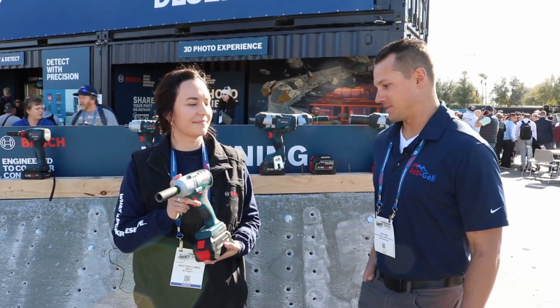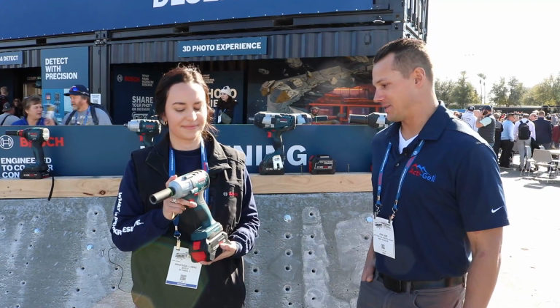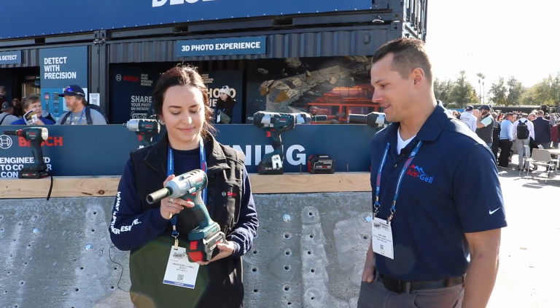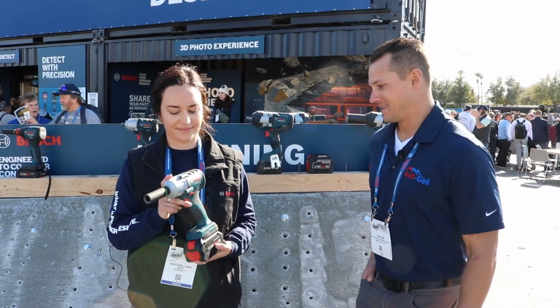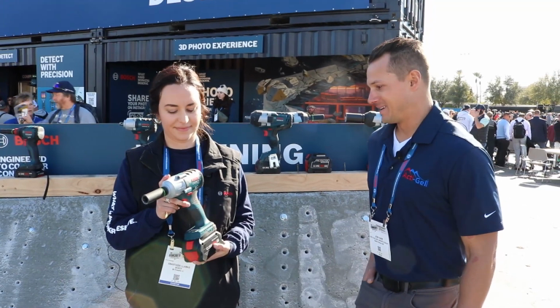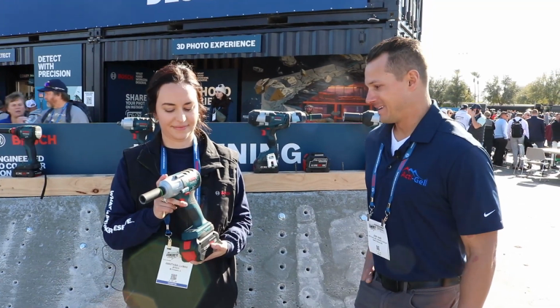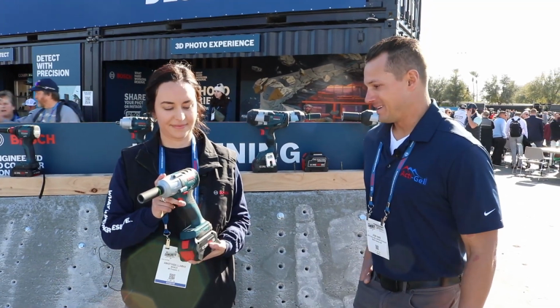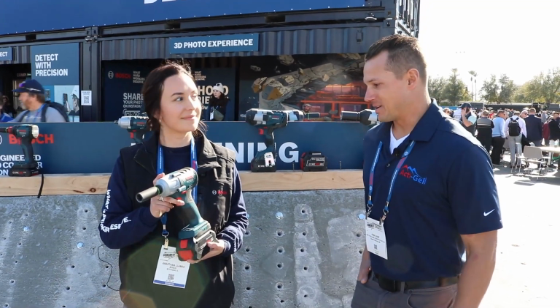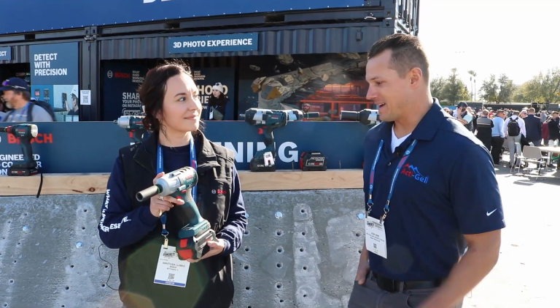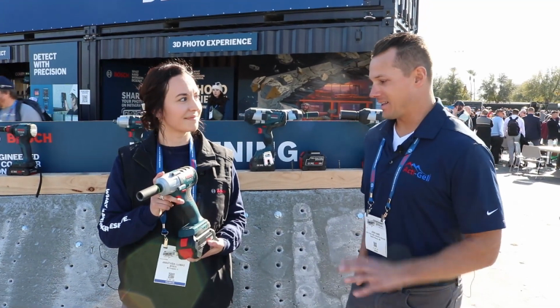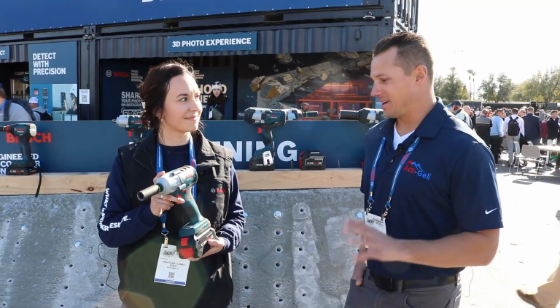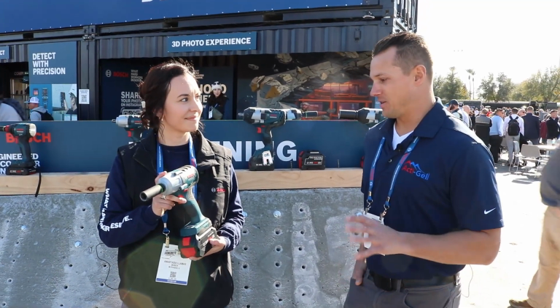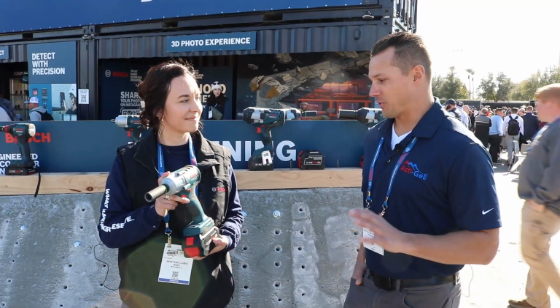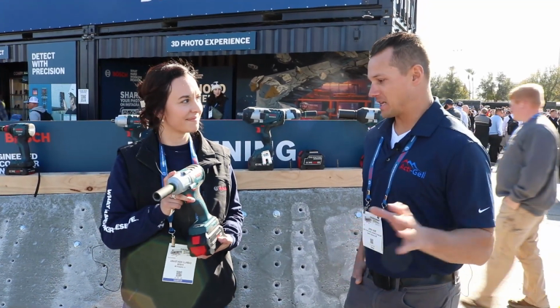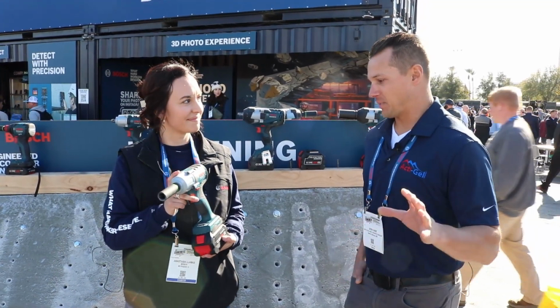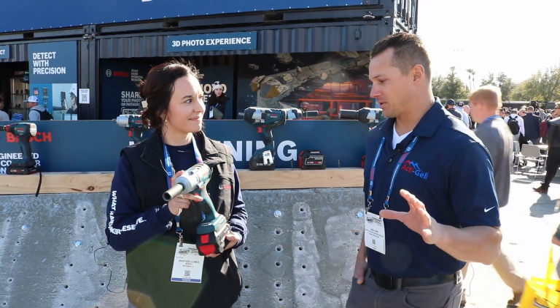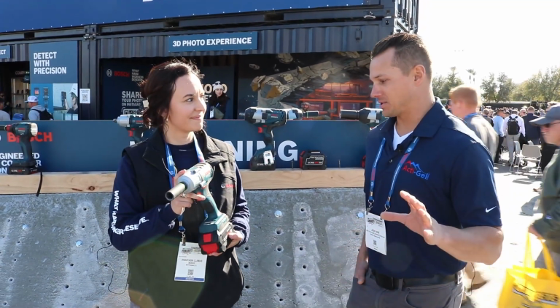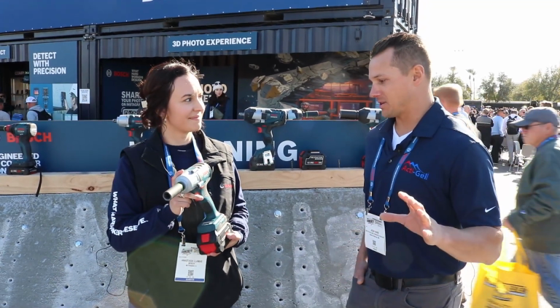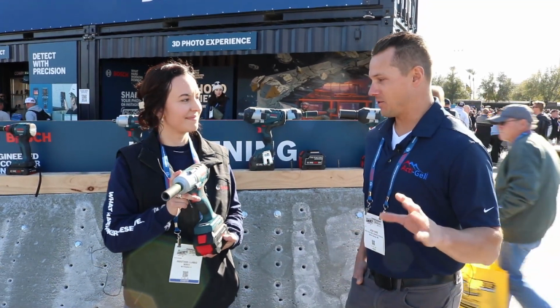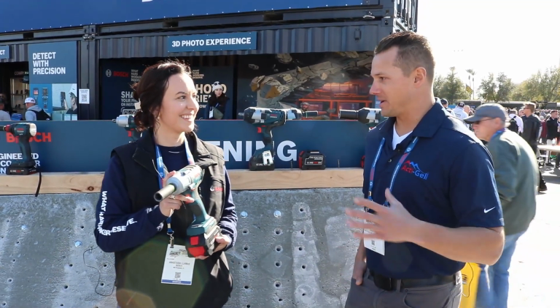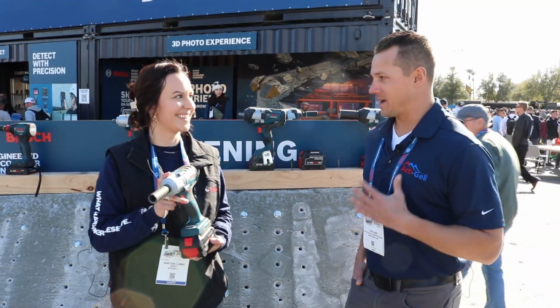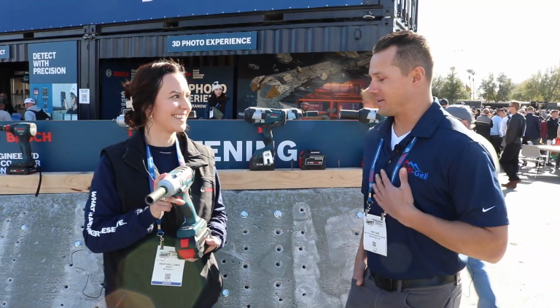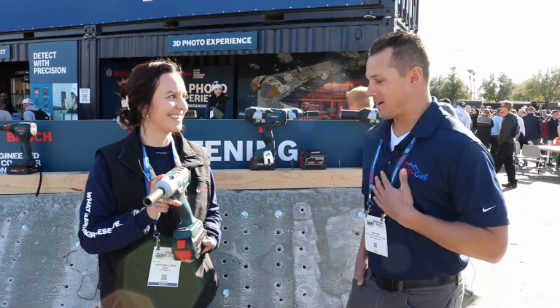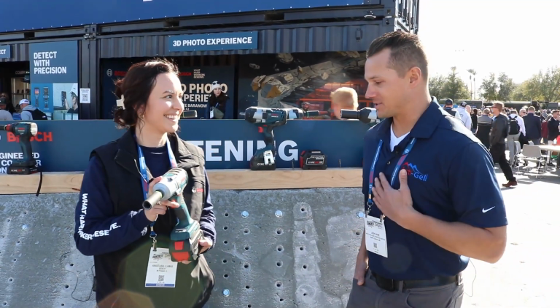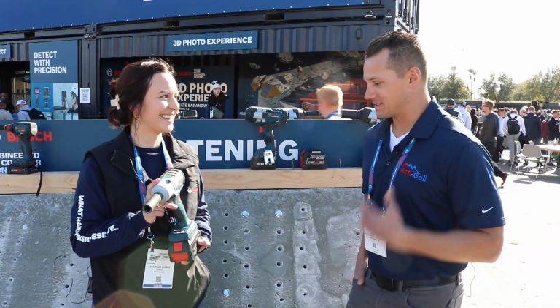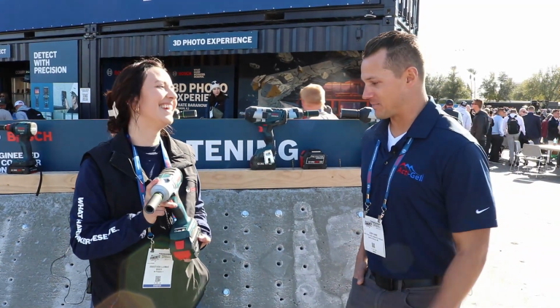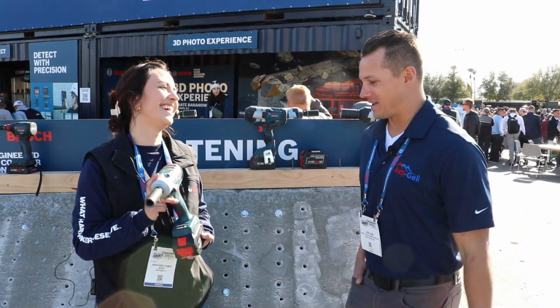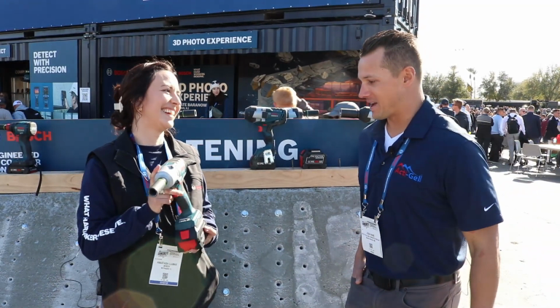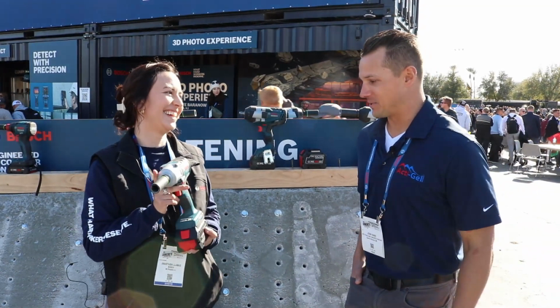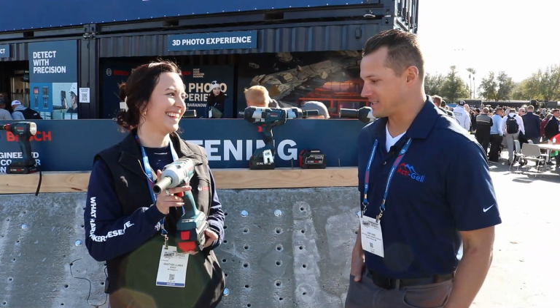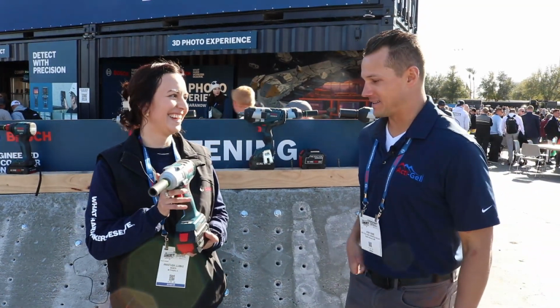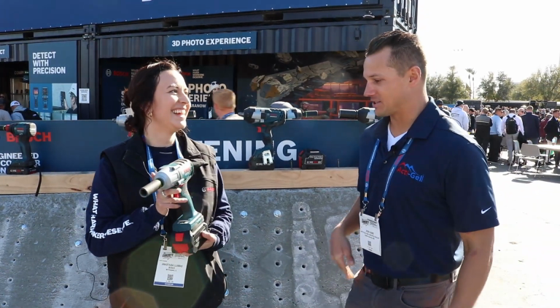So you can dial it in for experts all the way down to novices. I appreciate that.